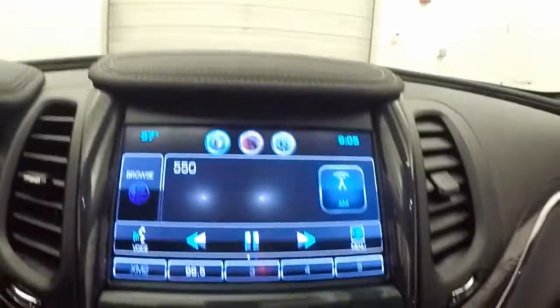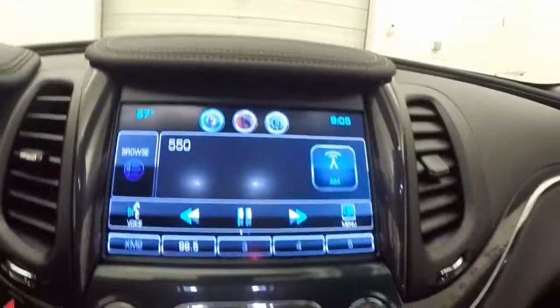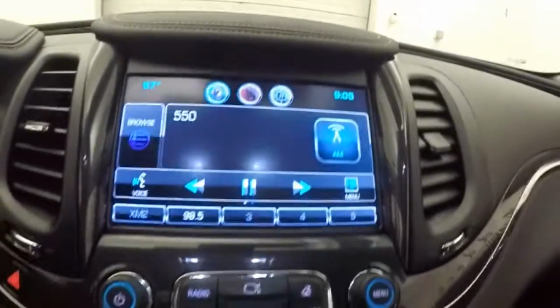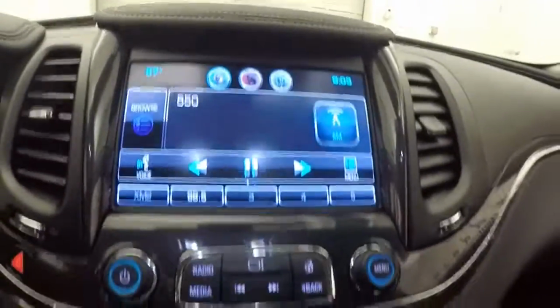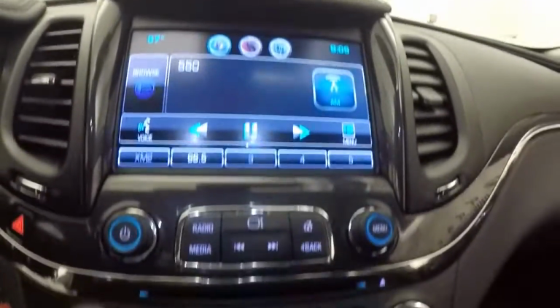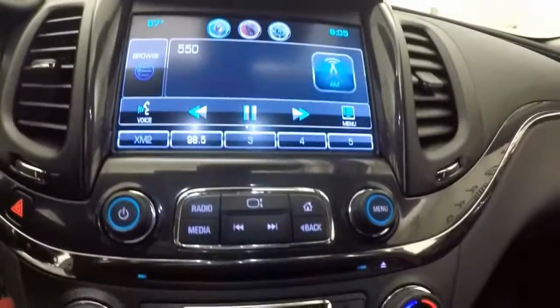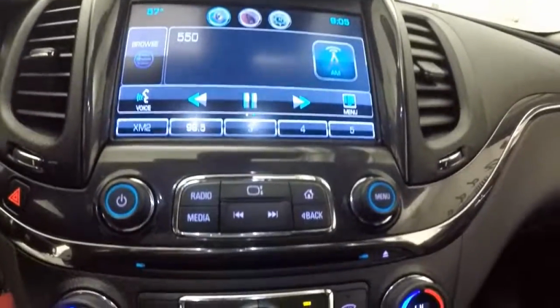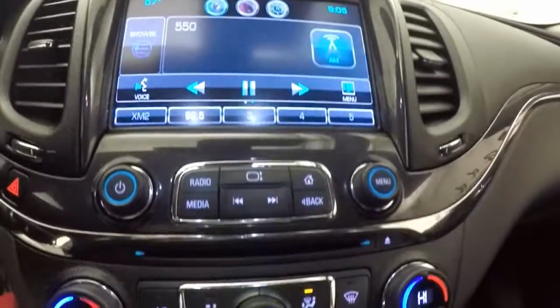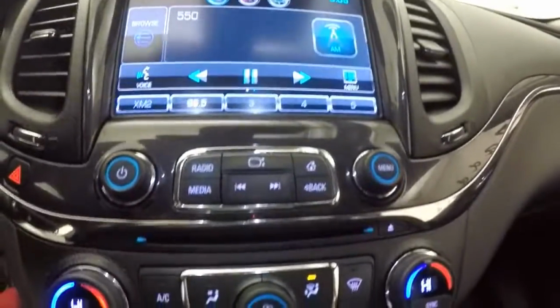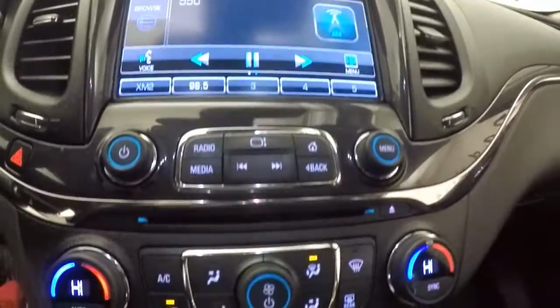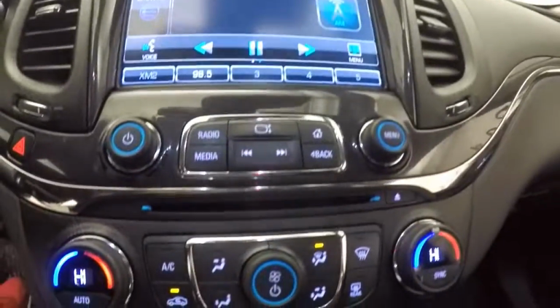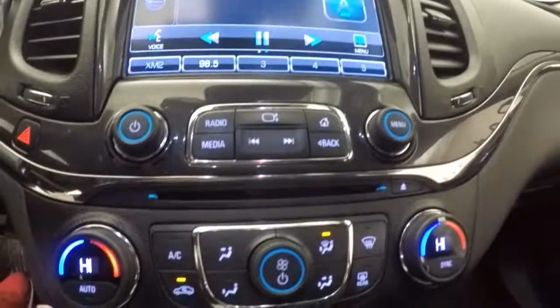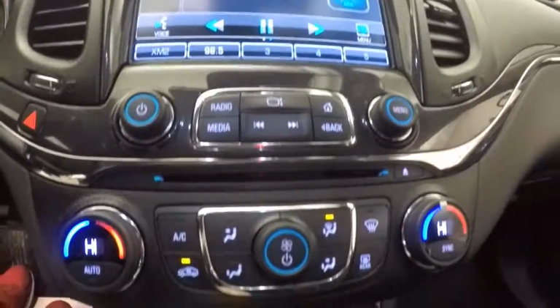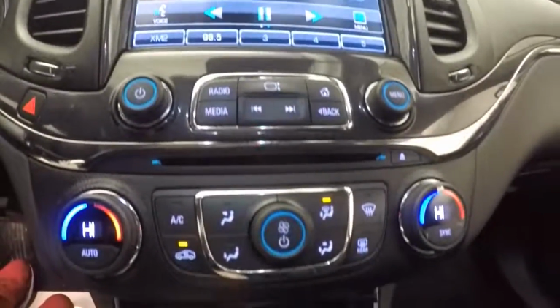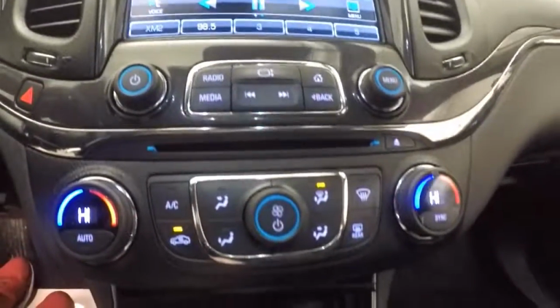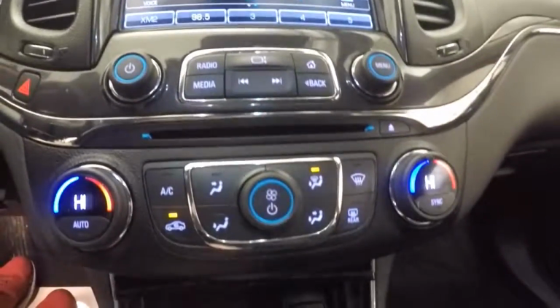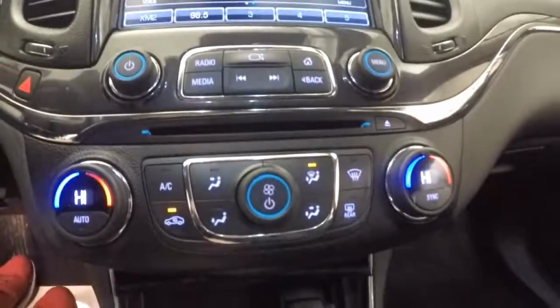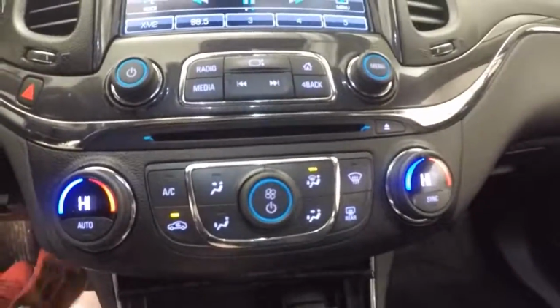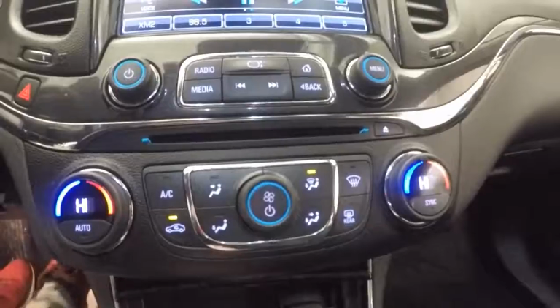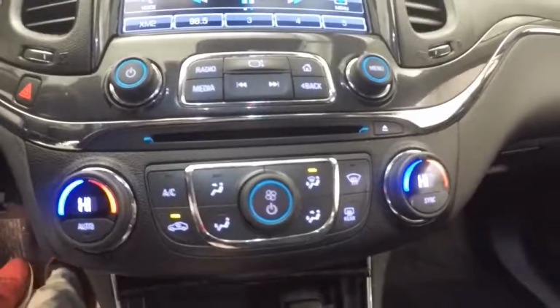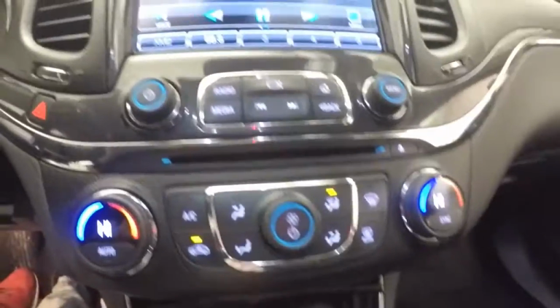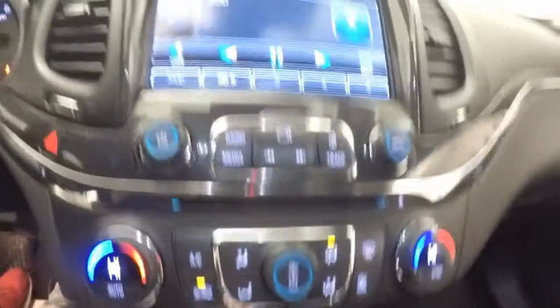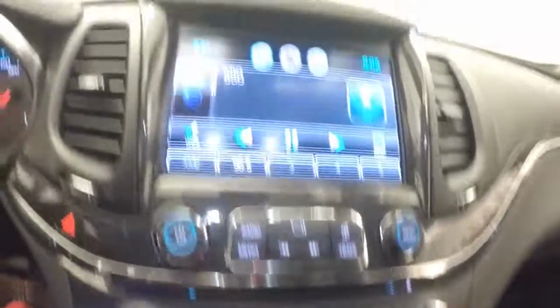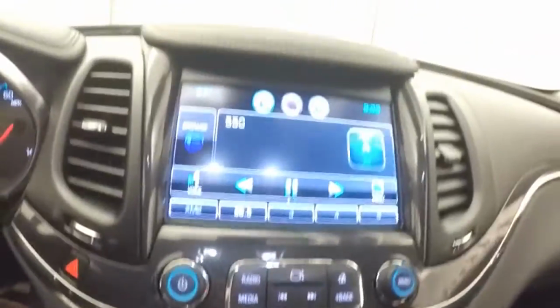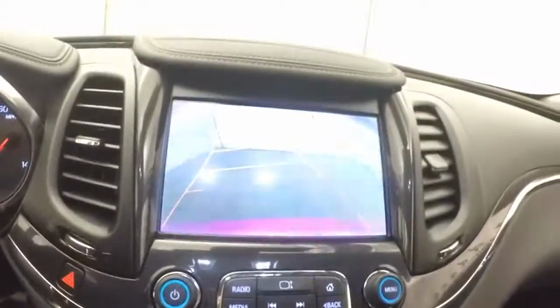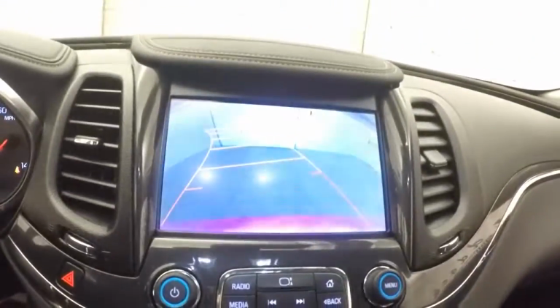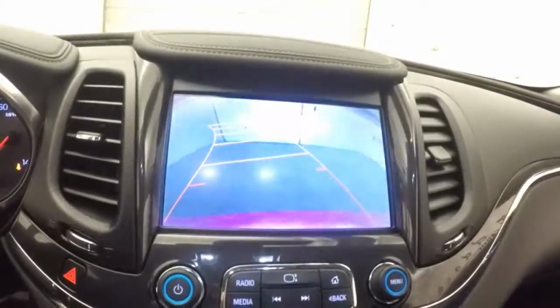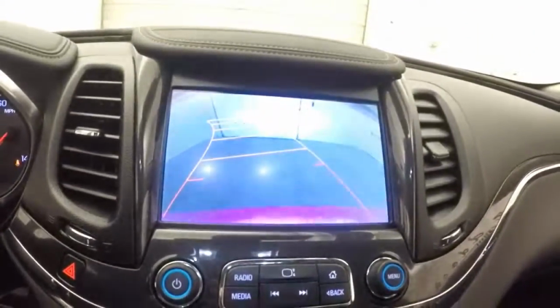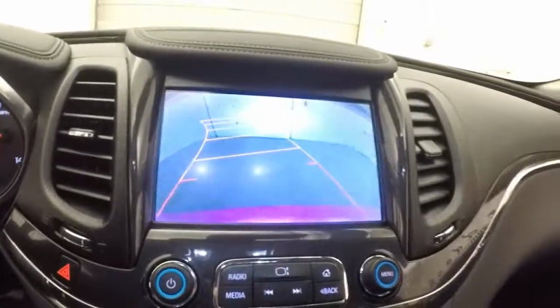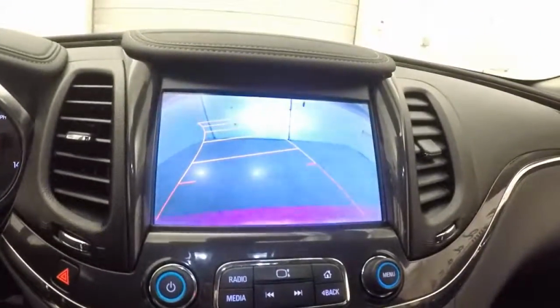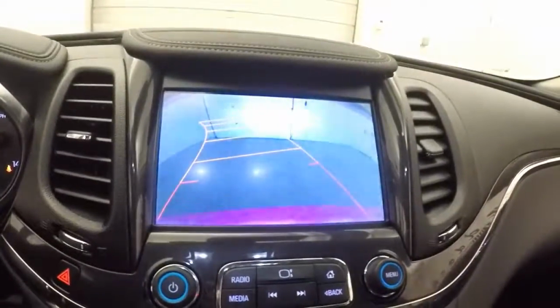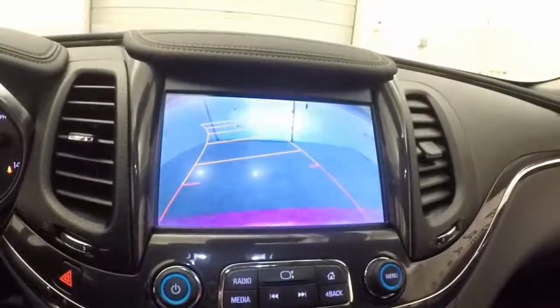Nice touchscreen display, stereo controls, dual climate control, and rear backup camera.